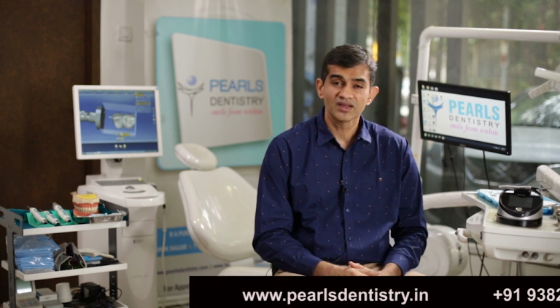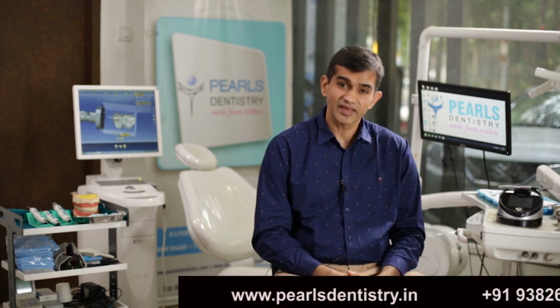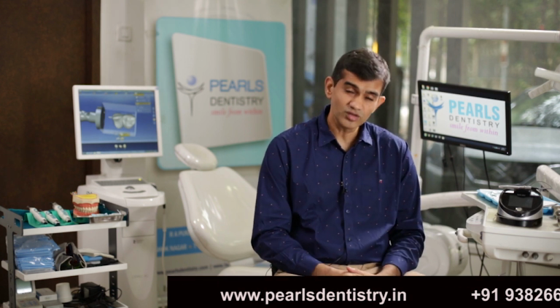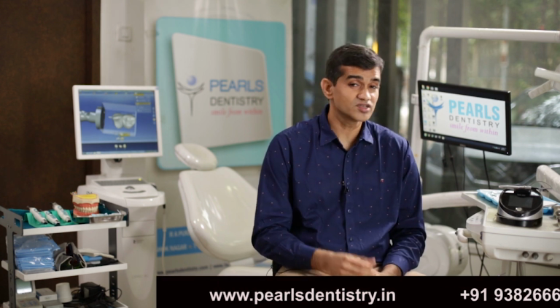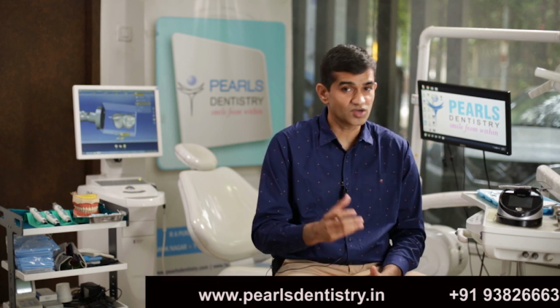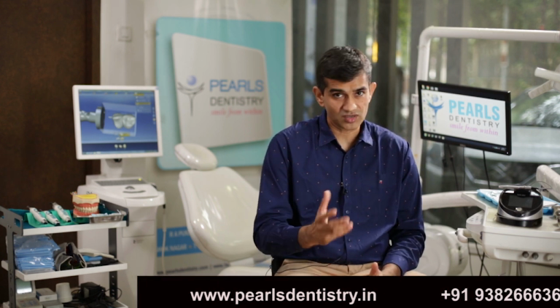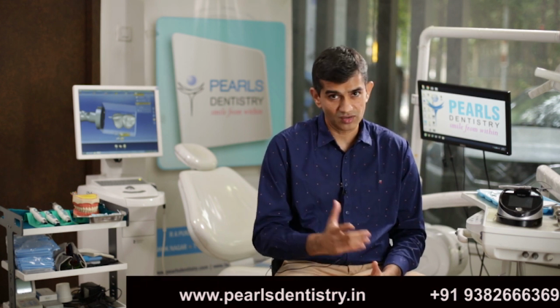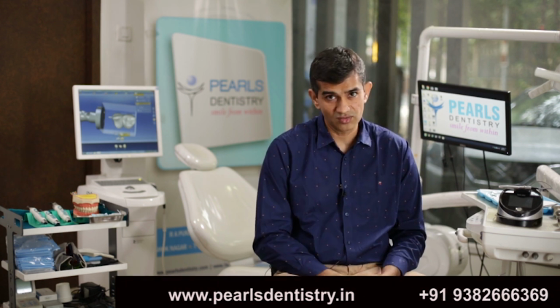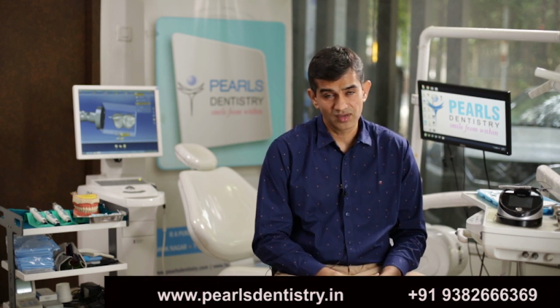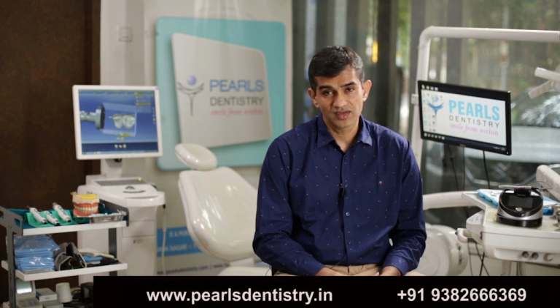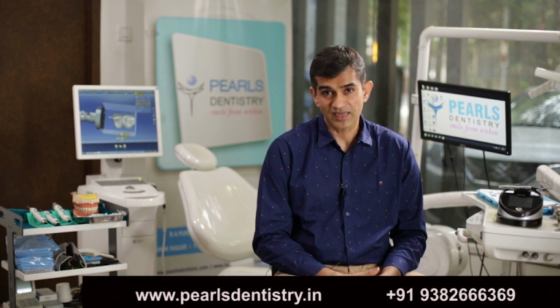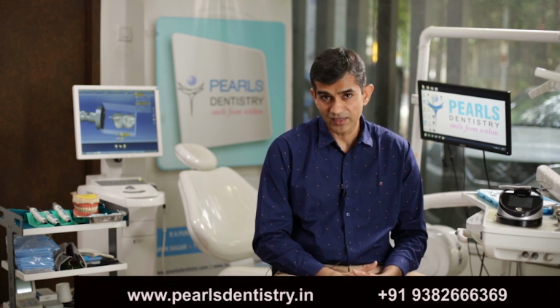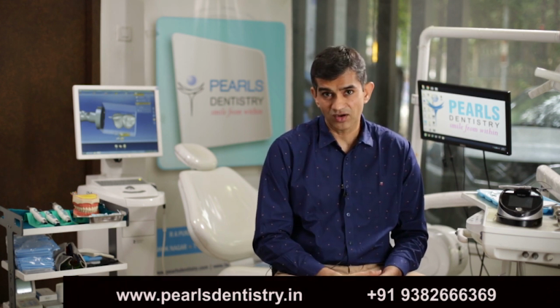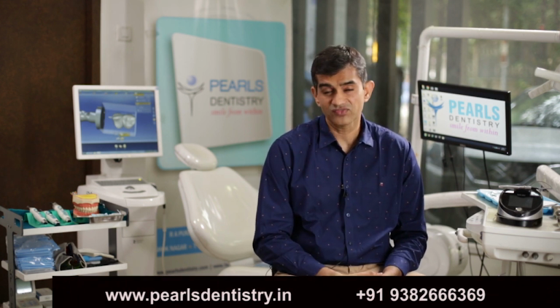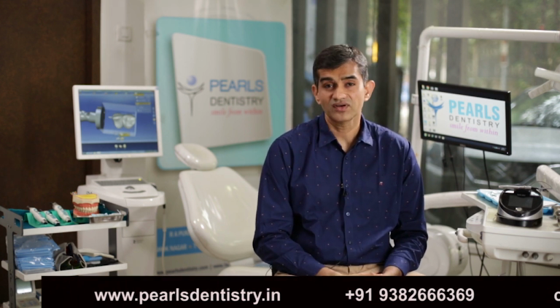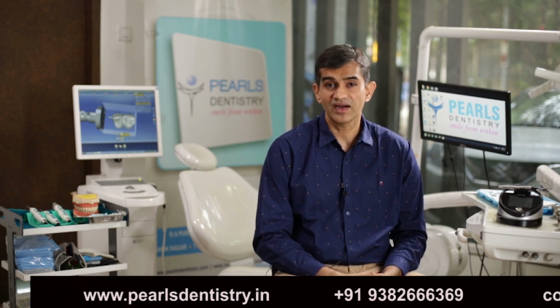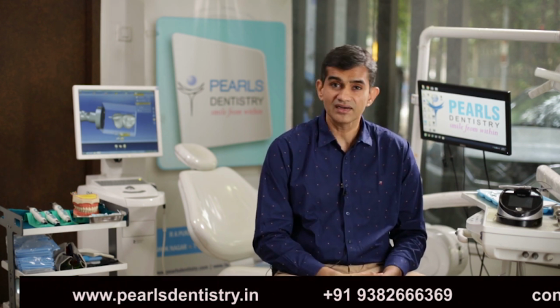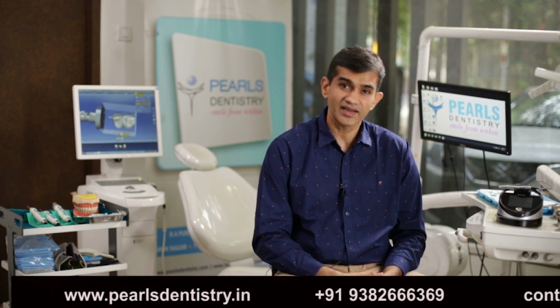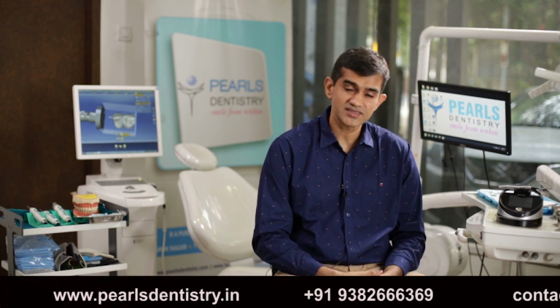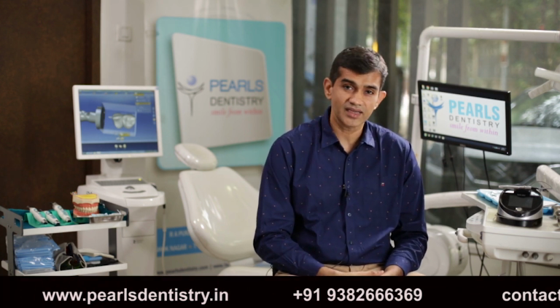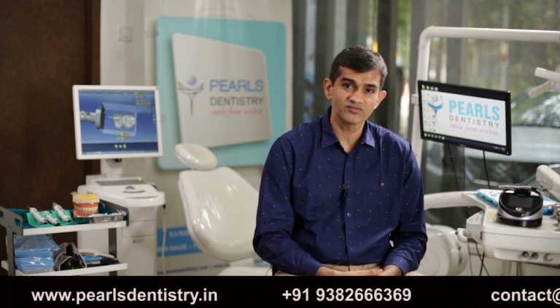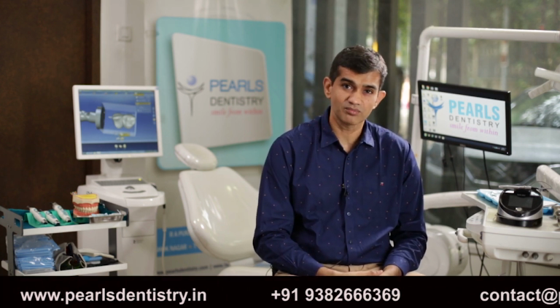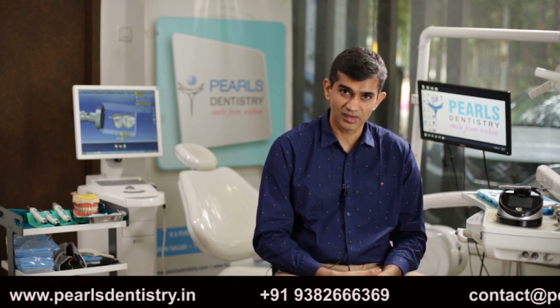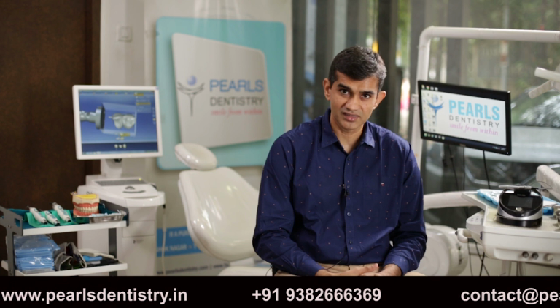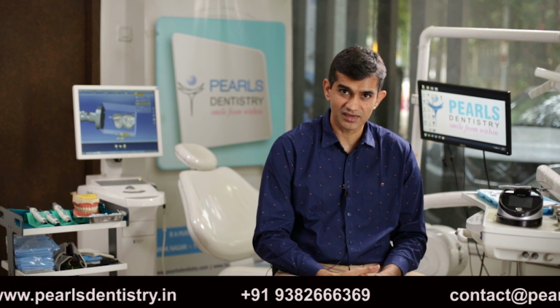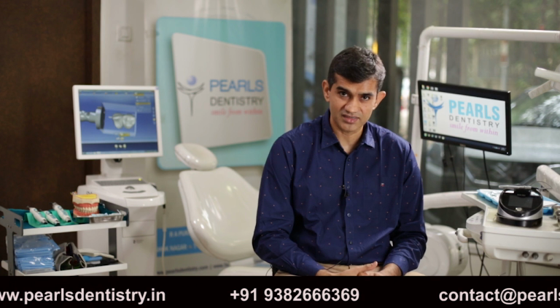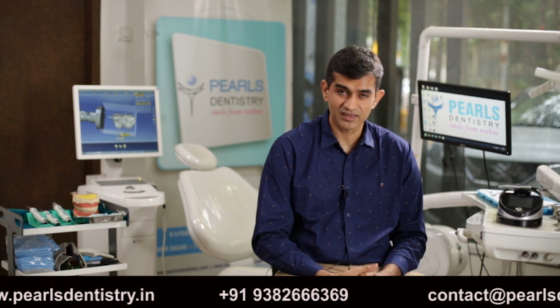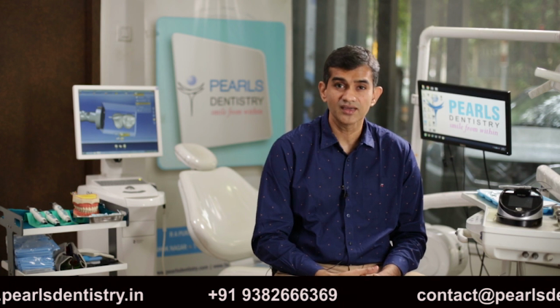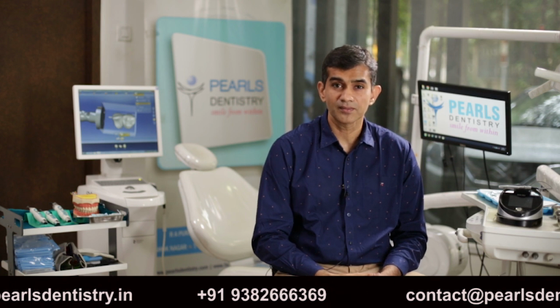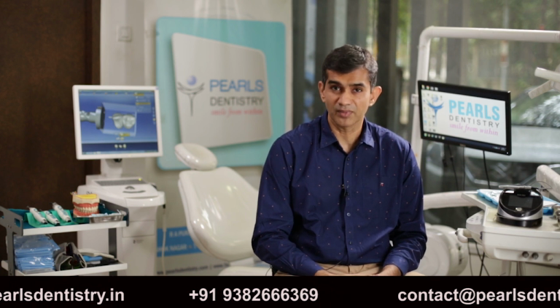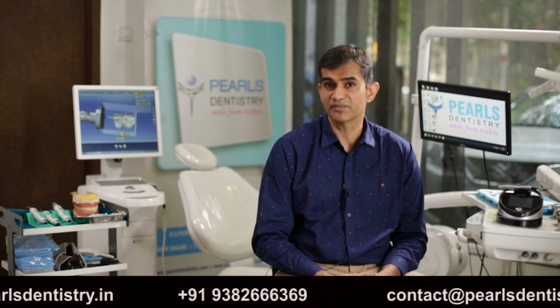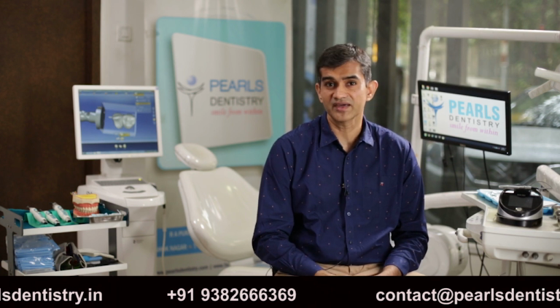Thank you. This is Dr. Arun signing off. Until next time from Pearls Dentistry. Bye.